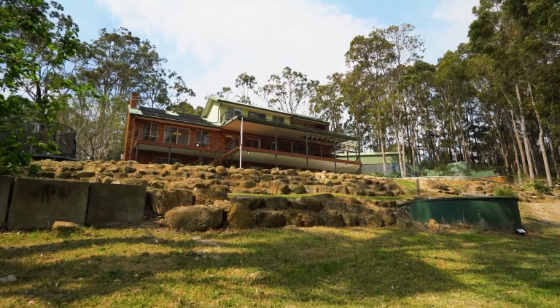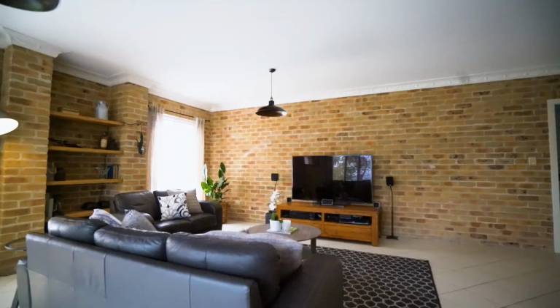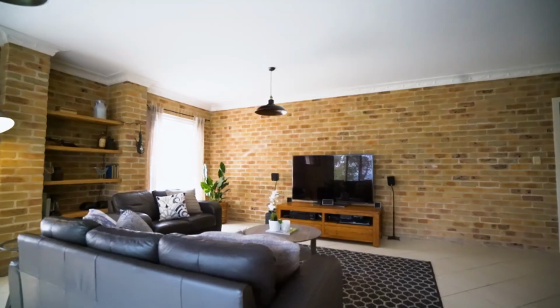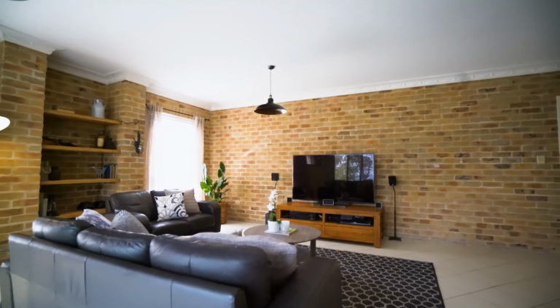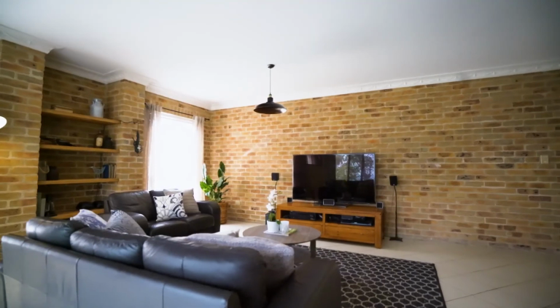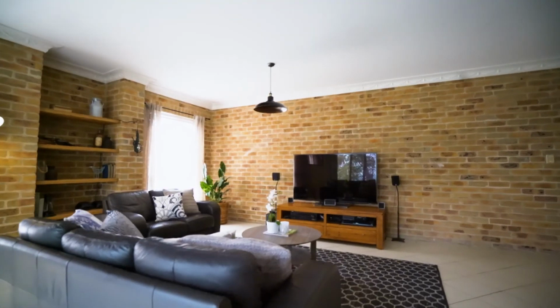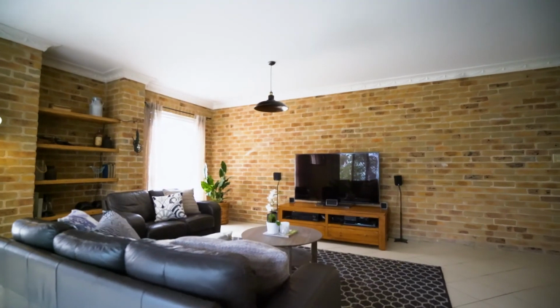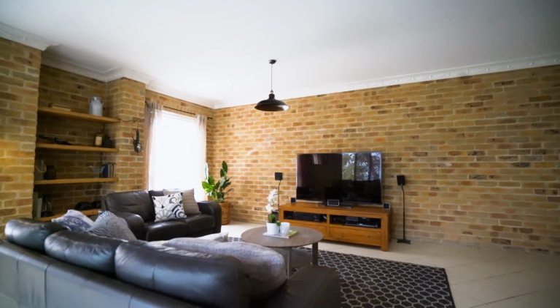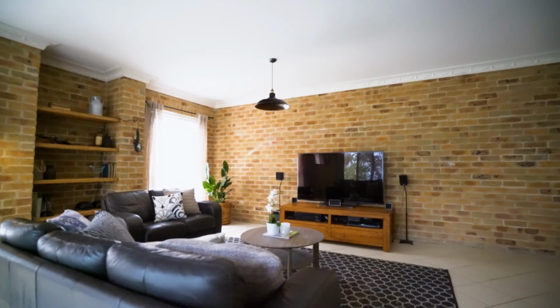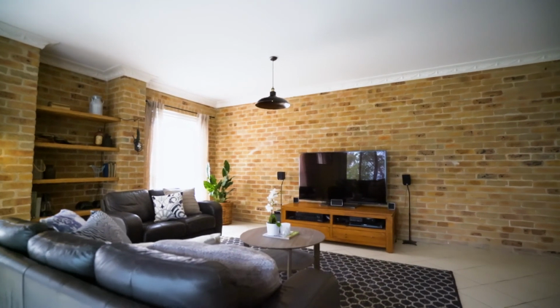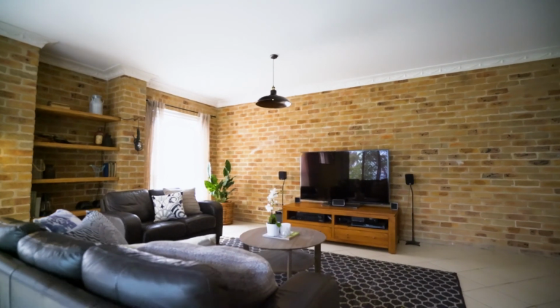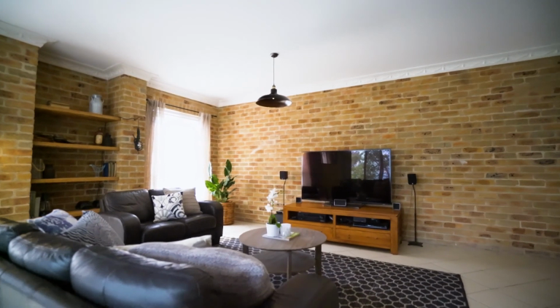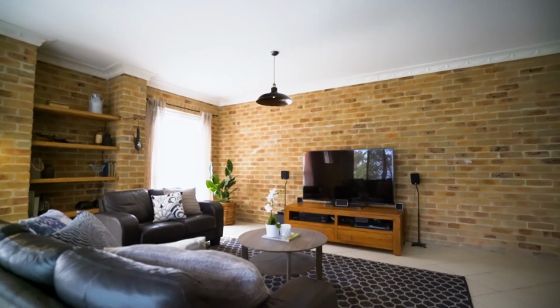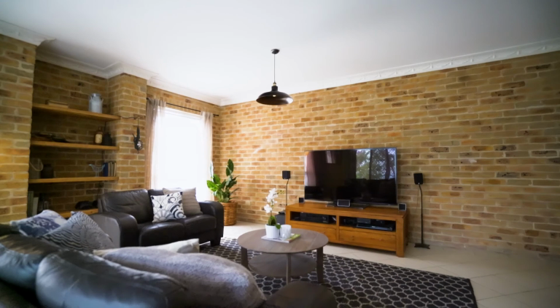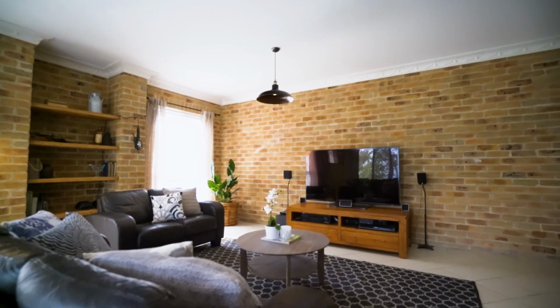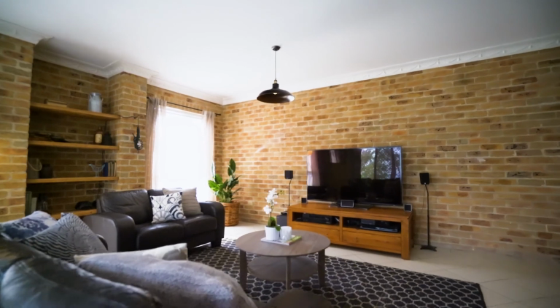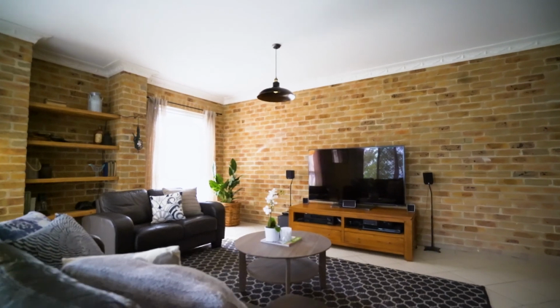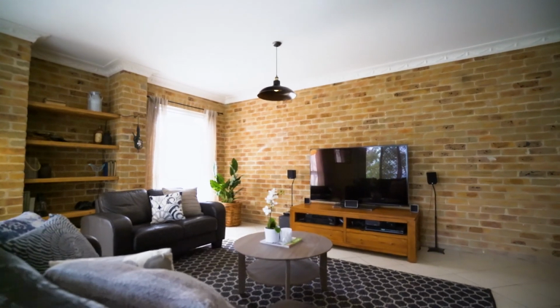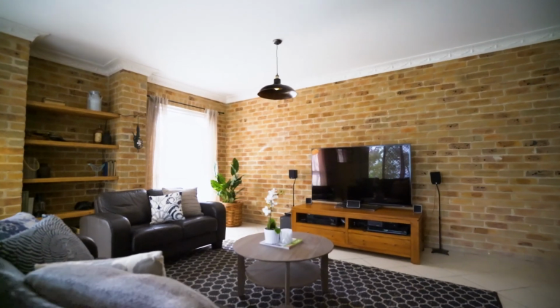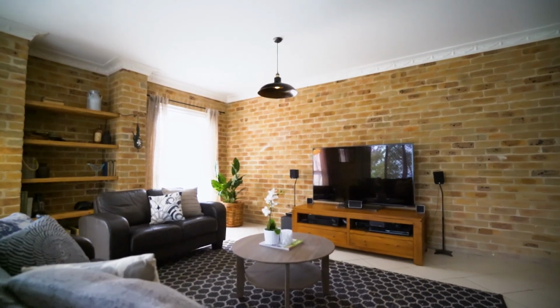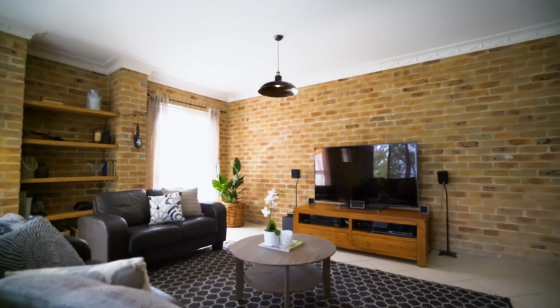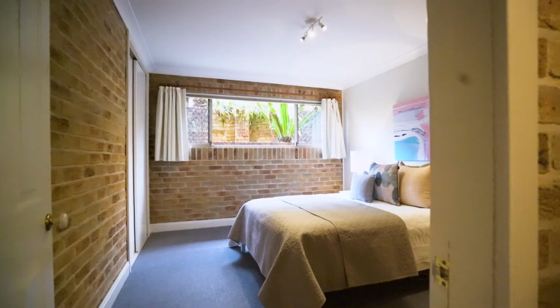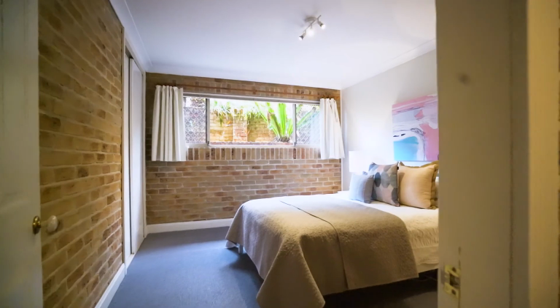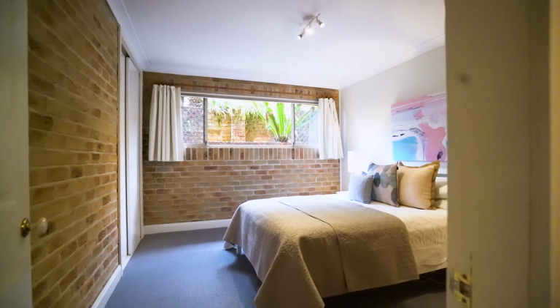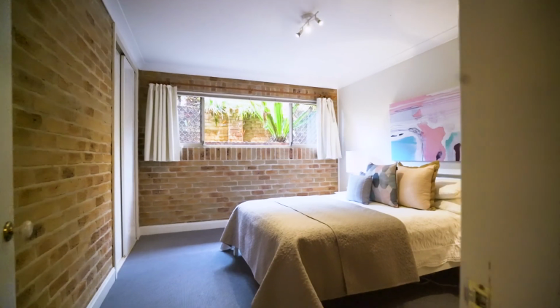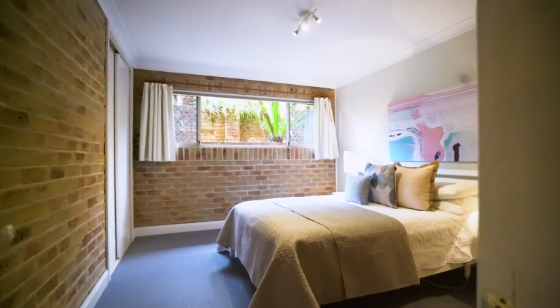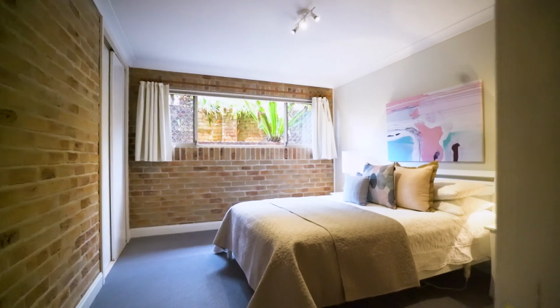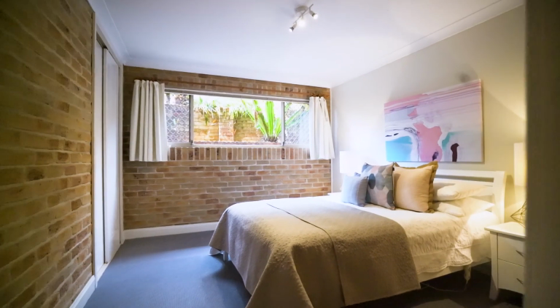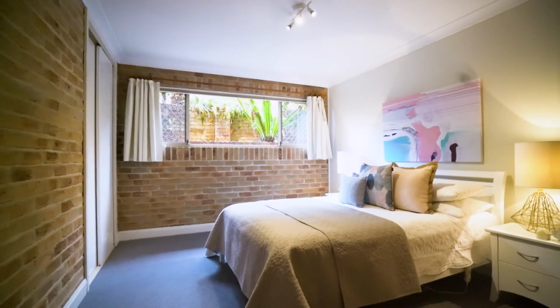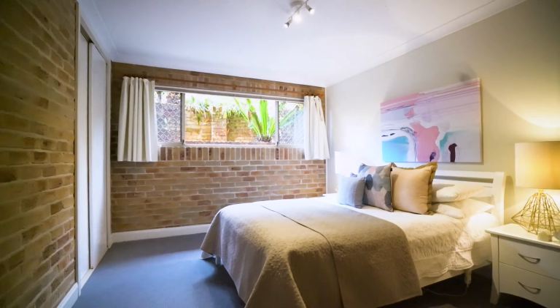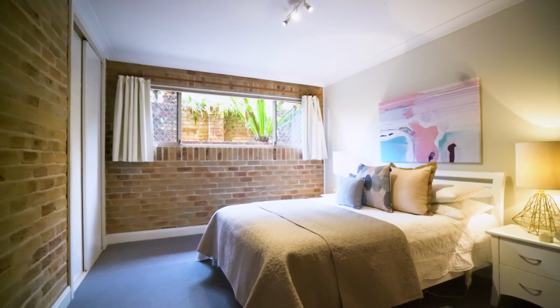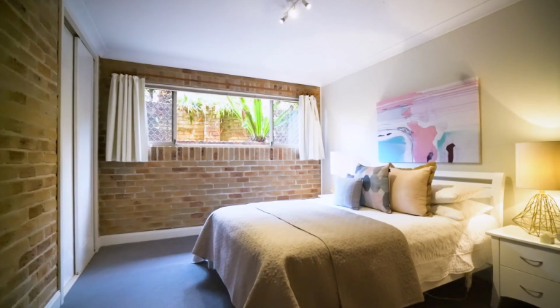The bottom level design is a kids' domain — TV rumpus room, four bedrooms, all with built-in robes and bathrooms.